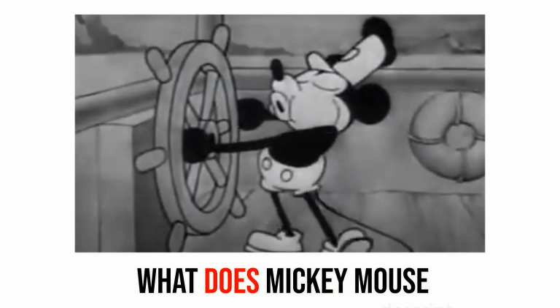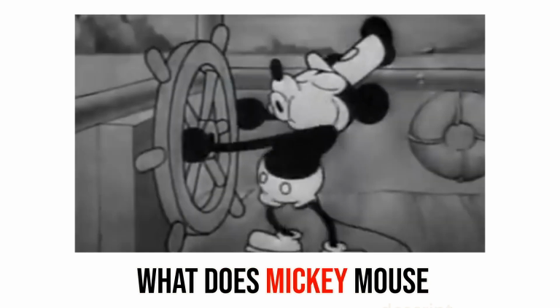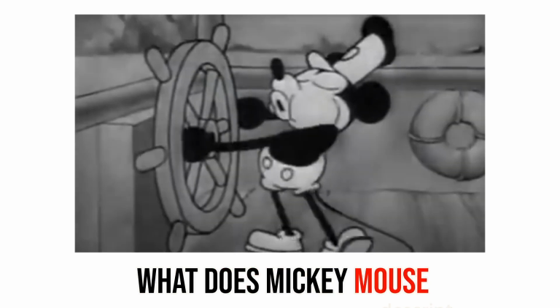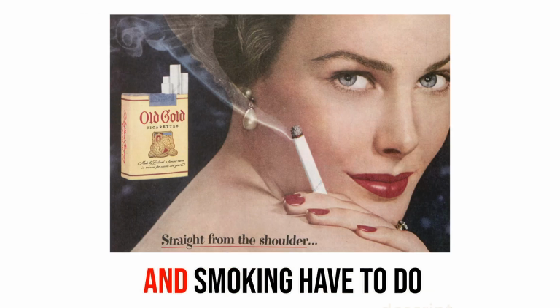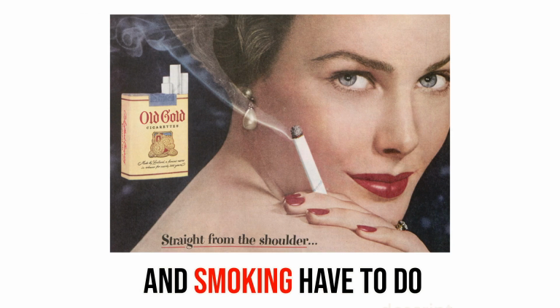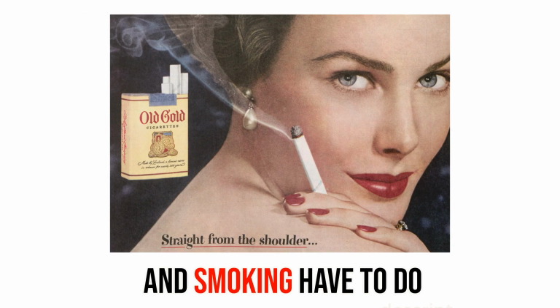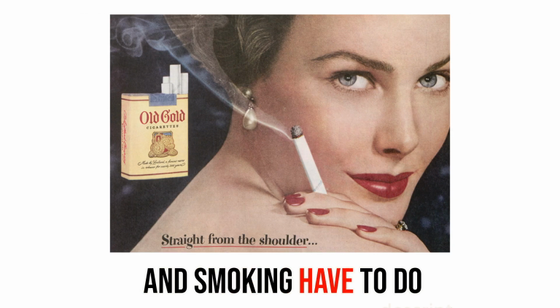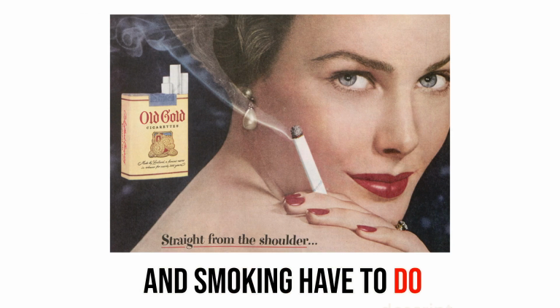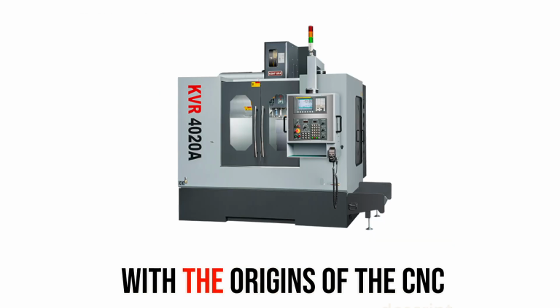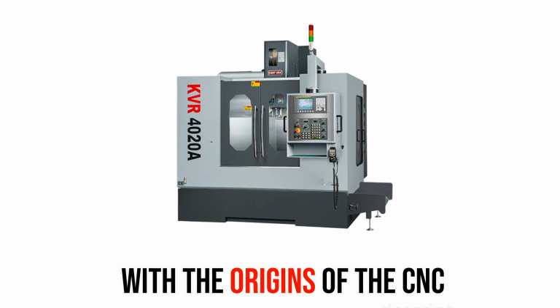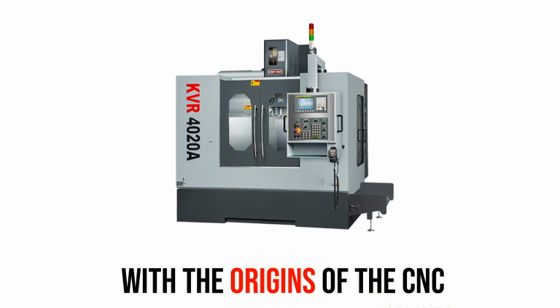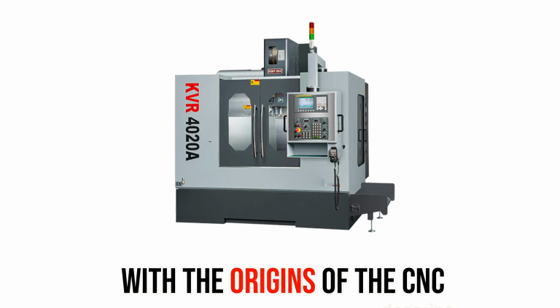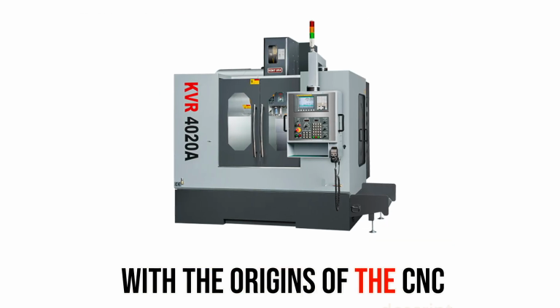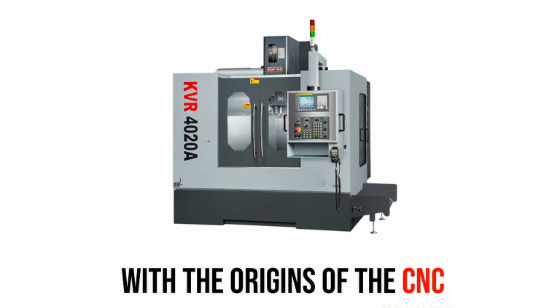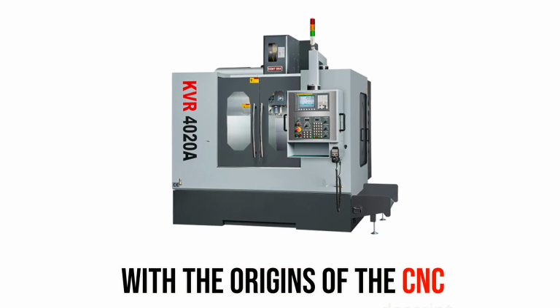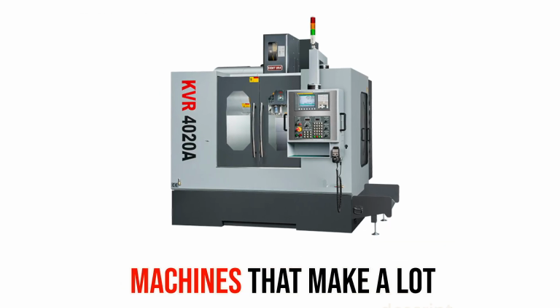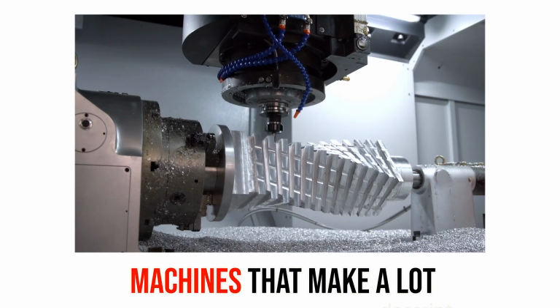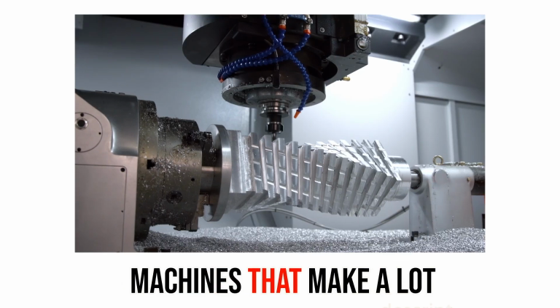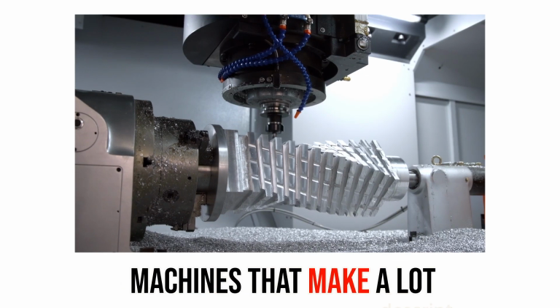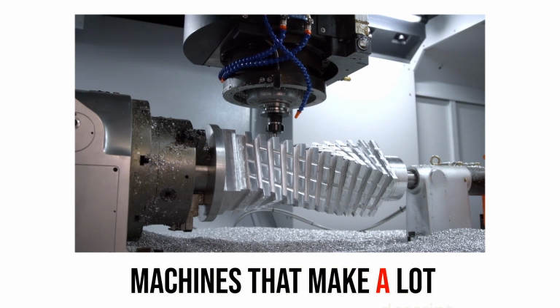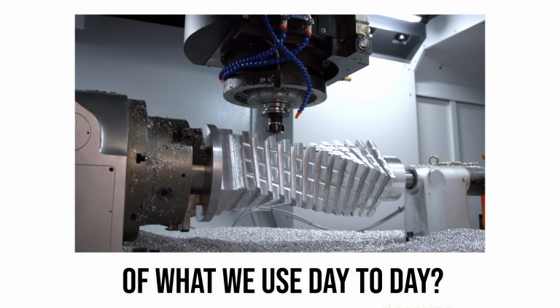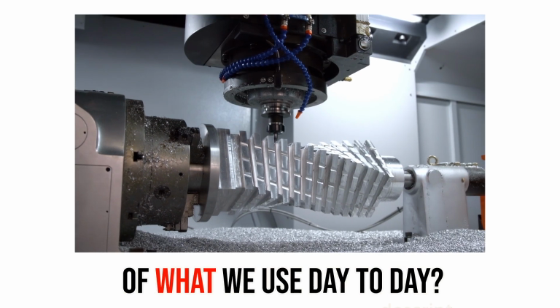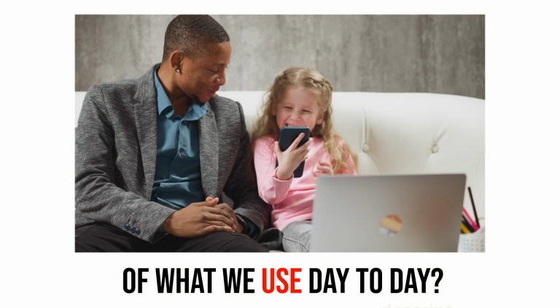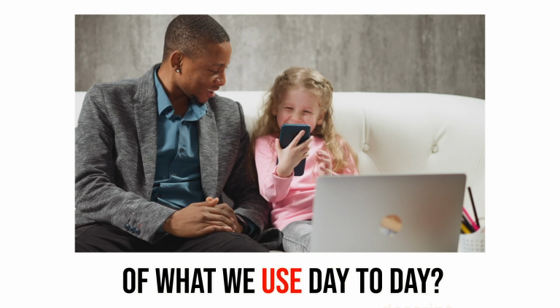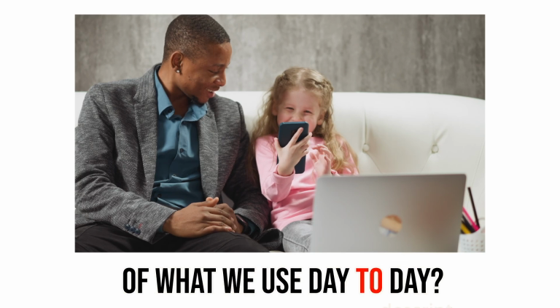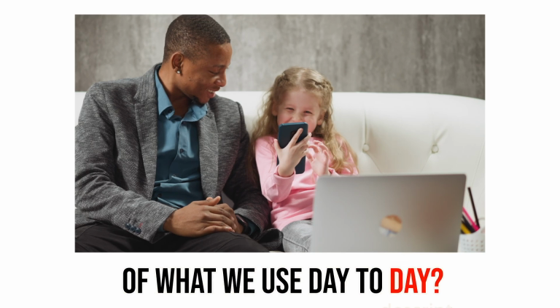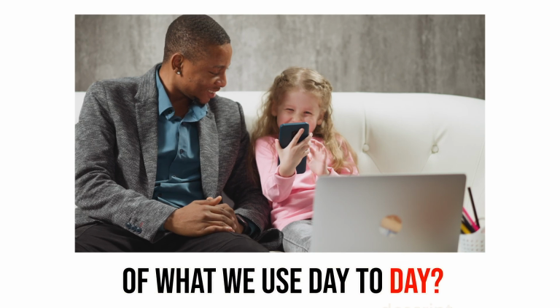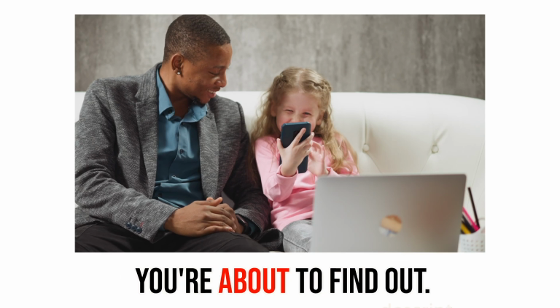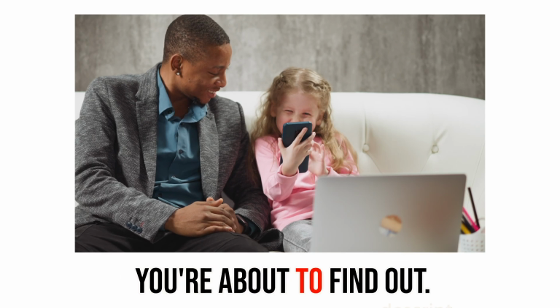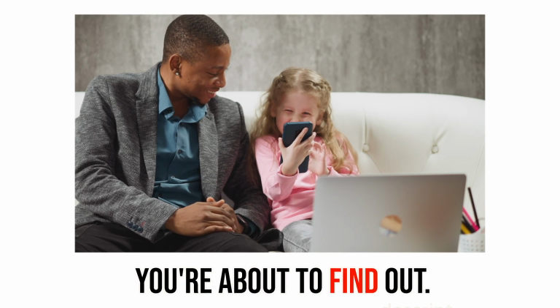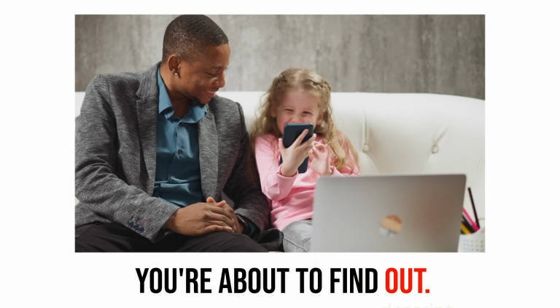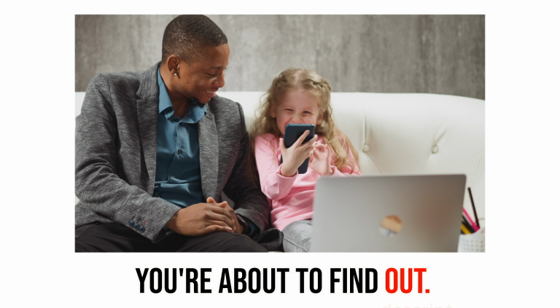What does Mickey Mouse and smoking have to do with the origins of the CNC machines that make a lot of what we use day-to-day? You're about to find out.